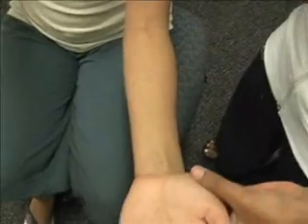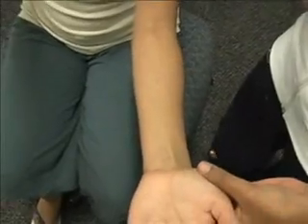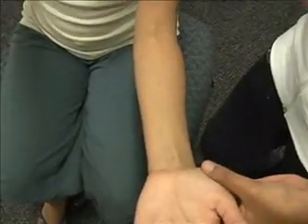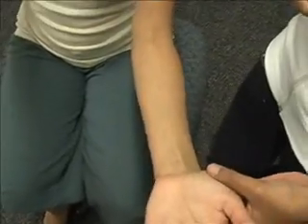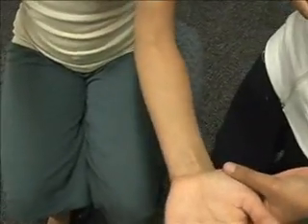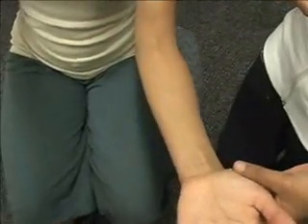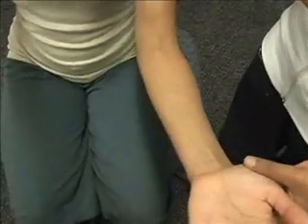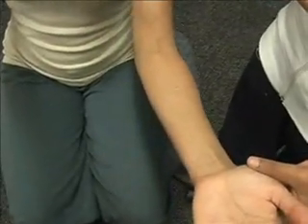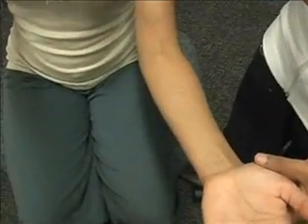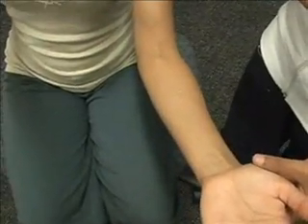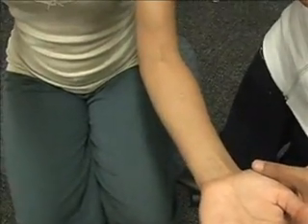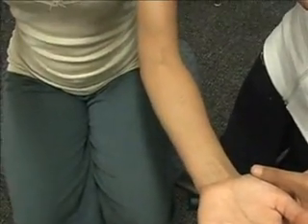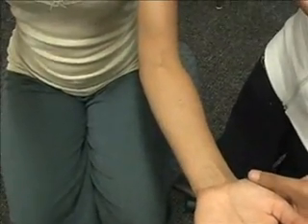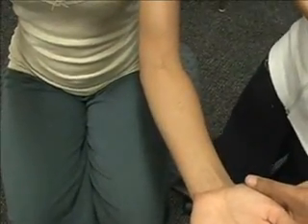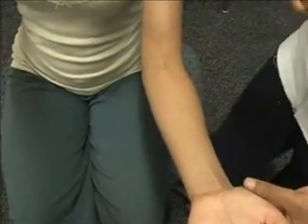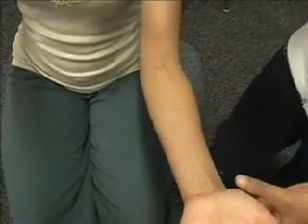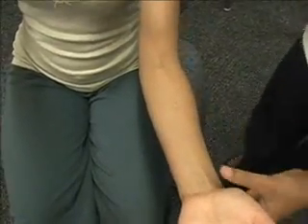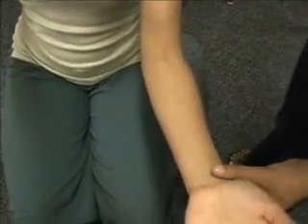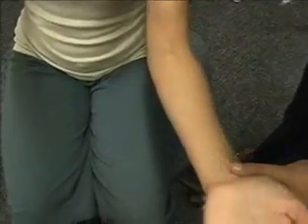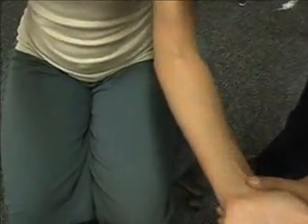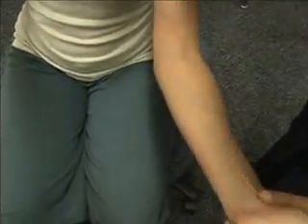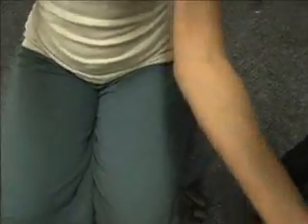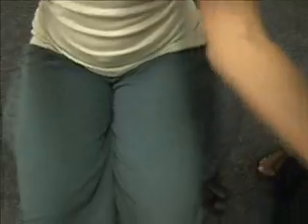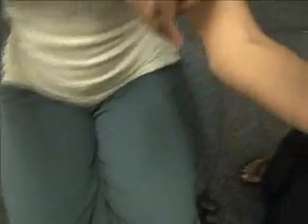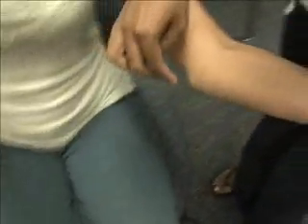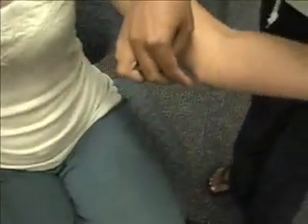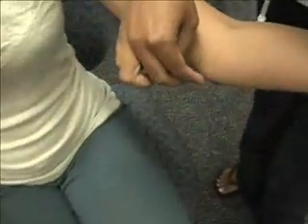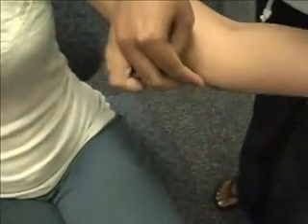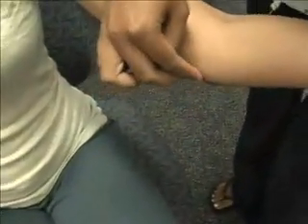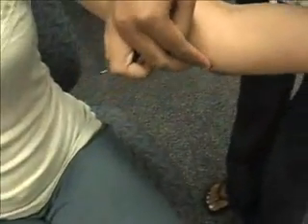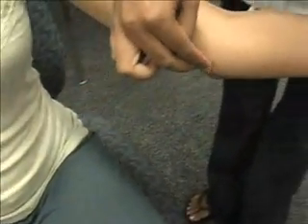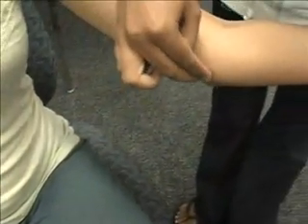Next we have the medial epicondyle, which is the joint line, and that is the big bulge right here.